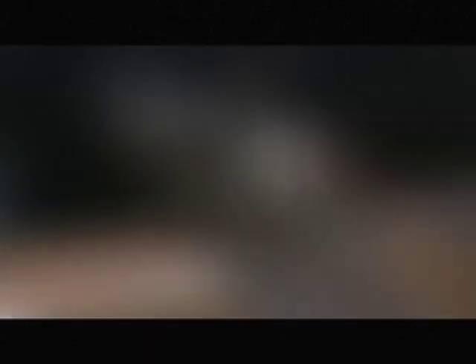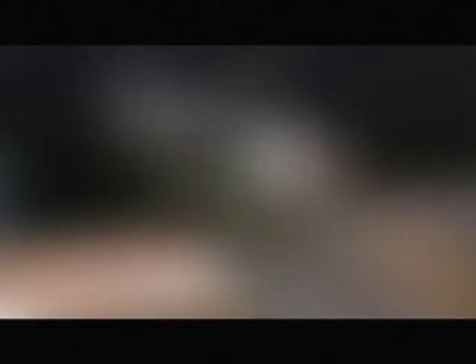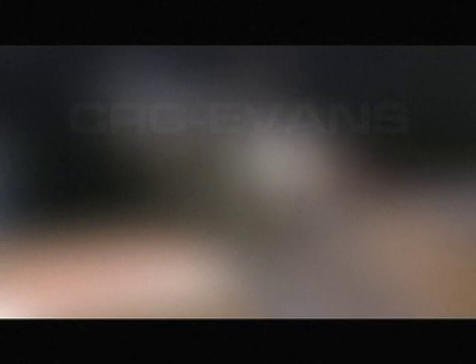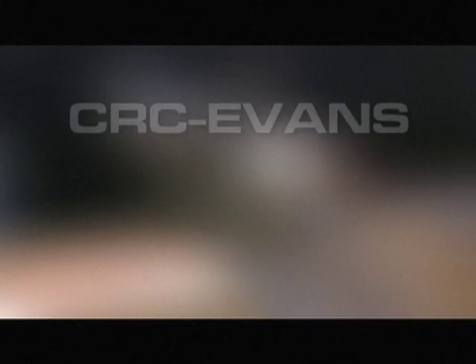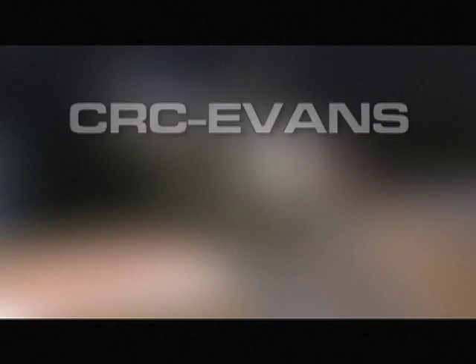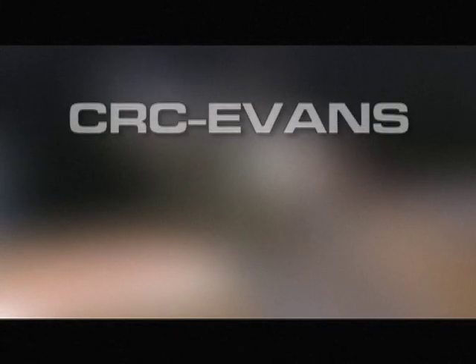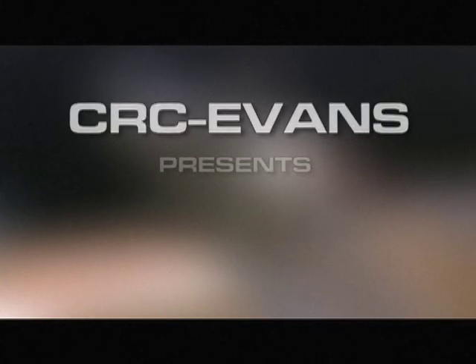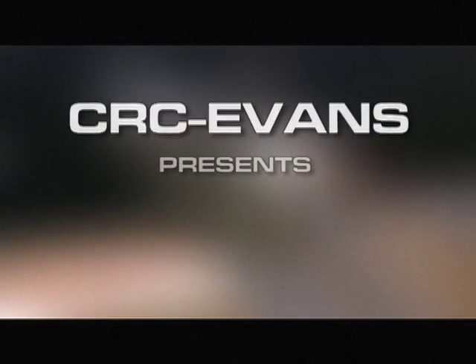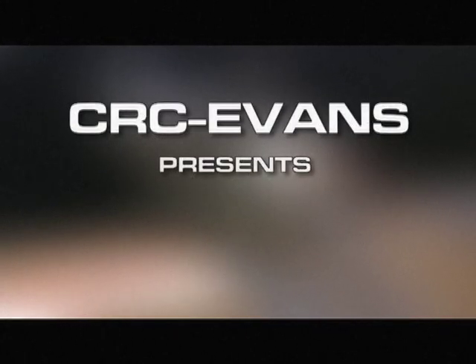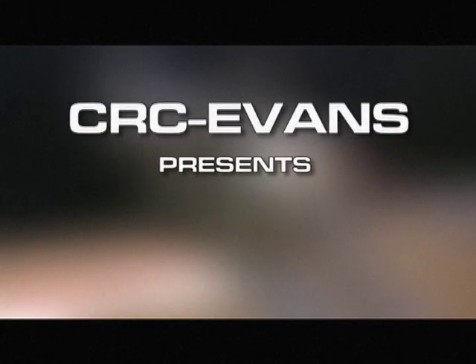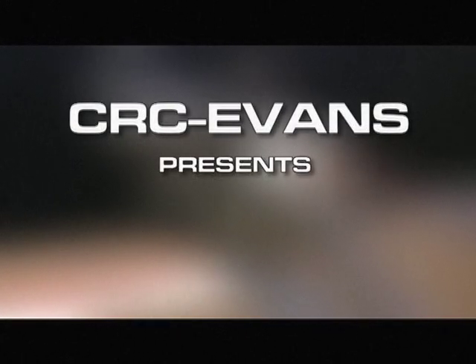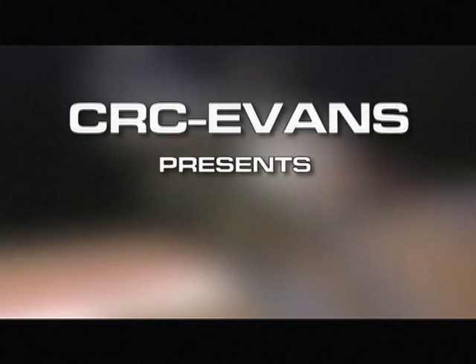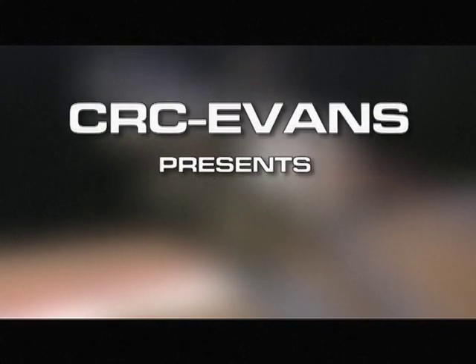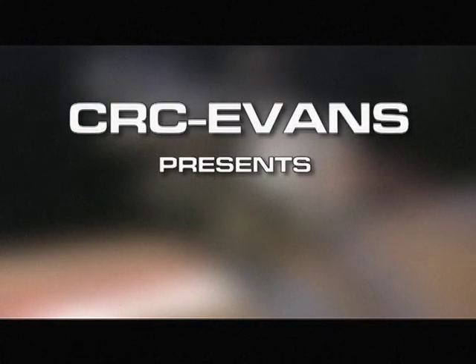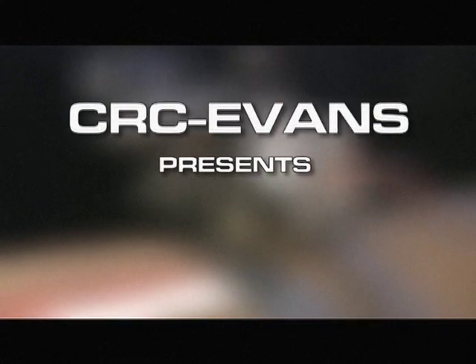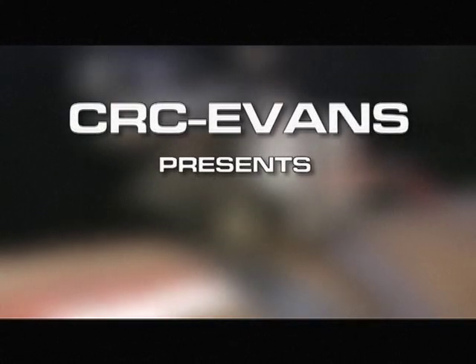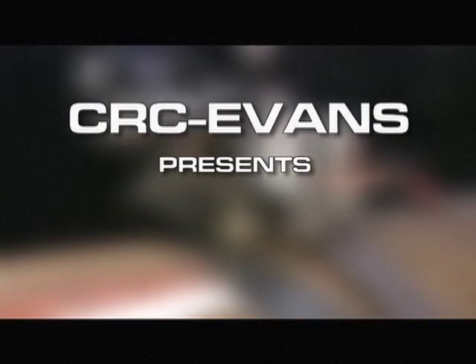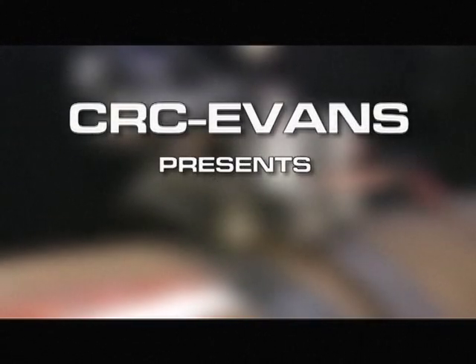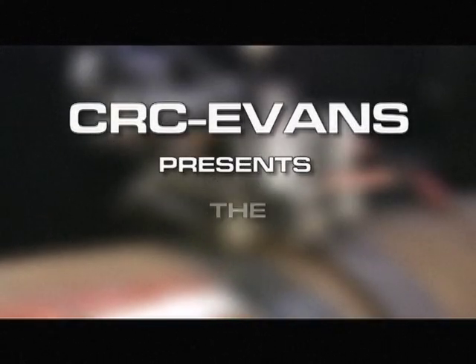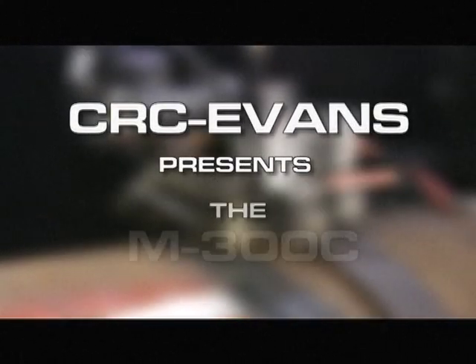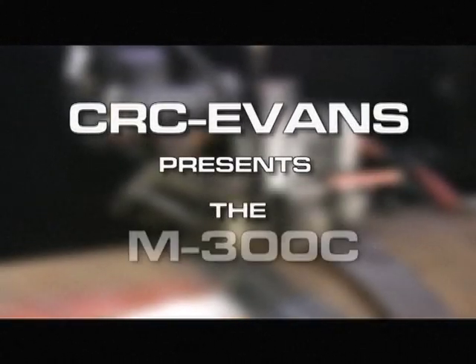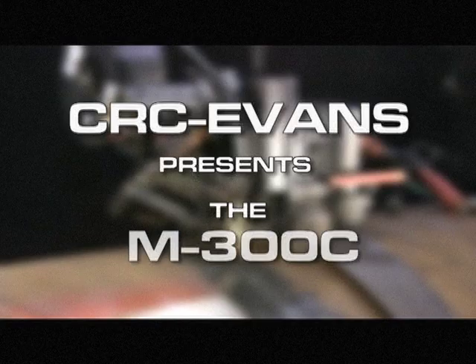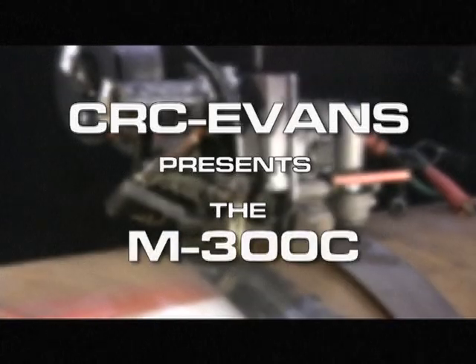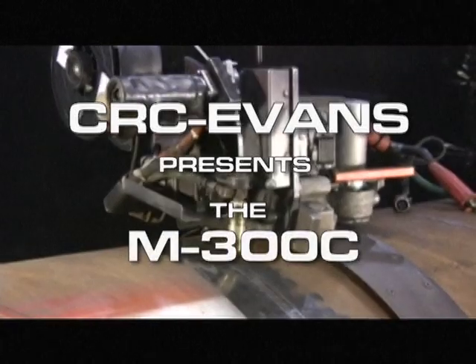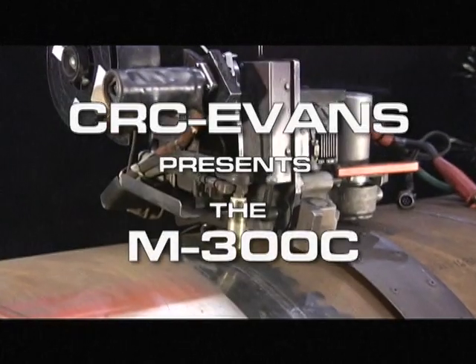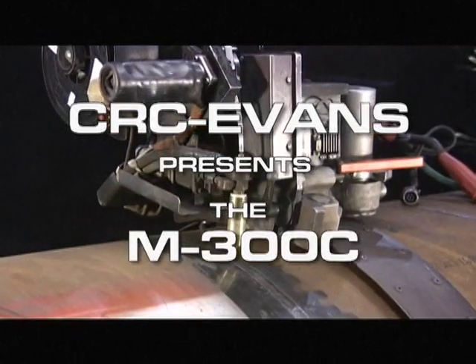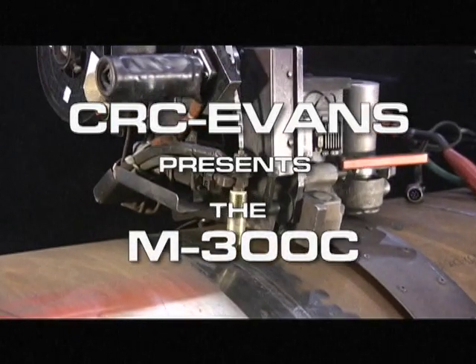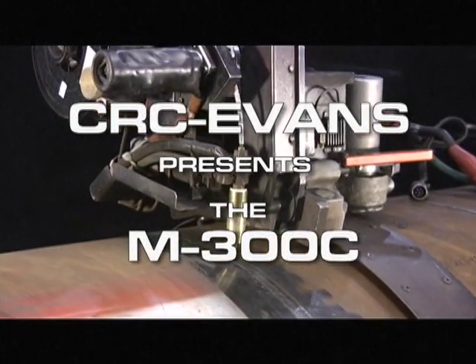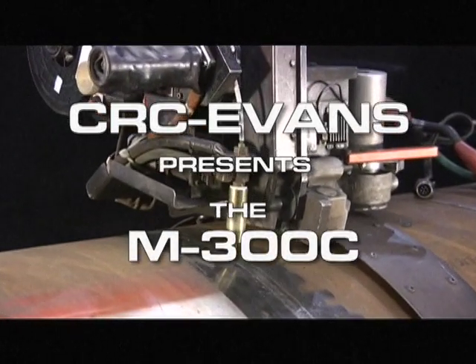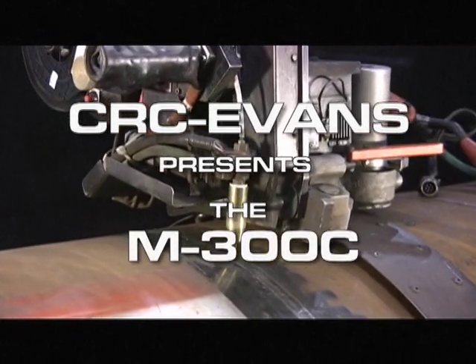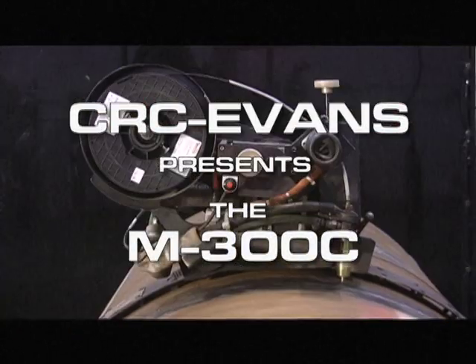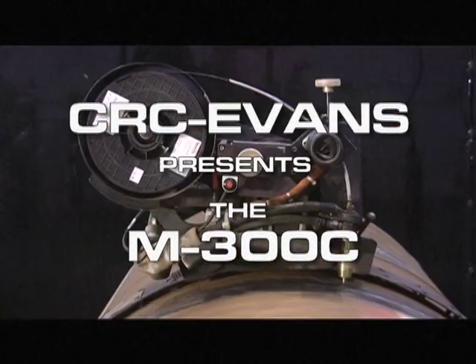Welcome to the CRC Evans training video featuring the M300C external pipe welding system.